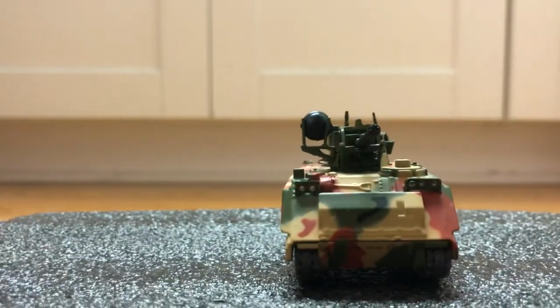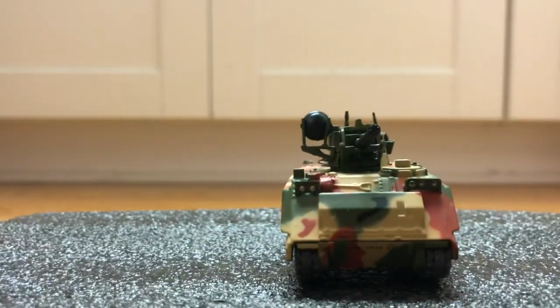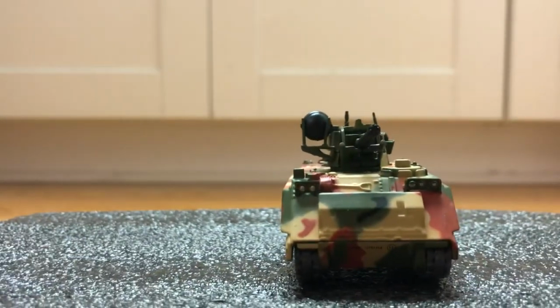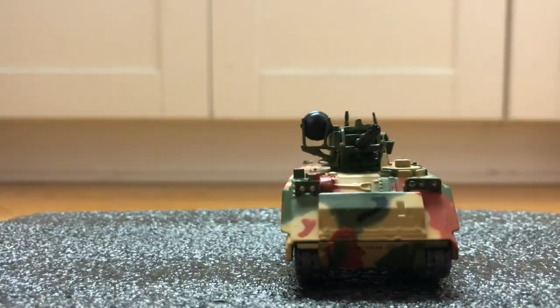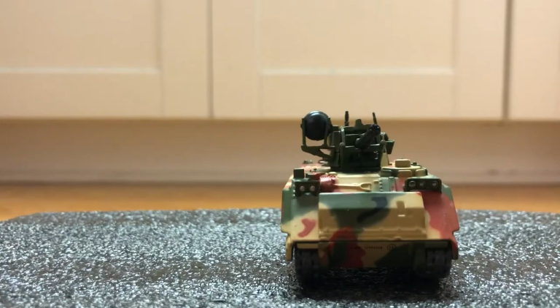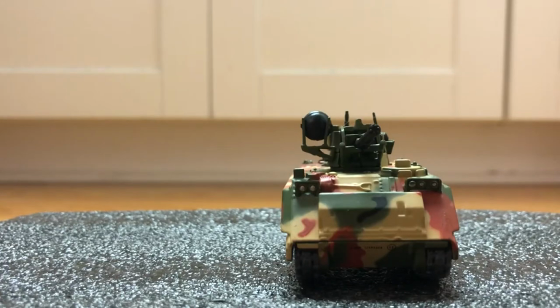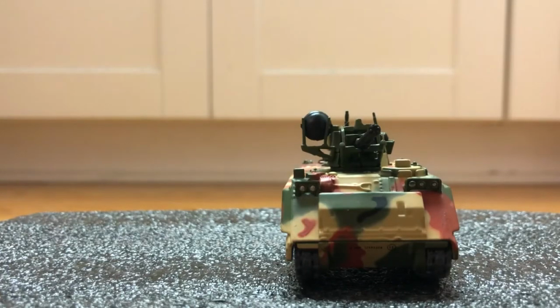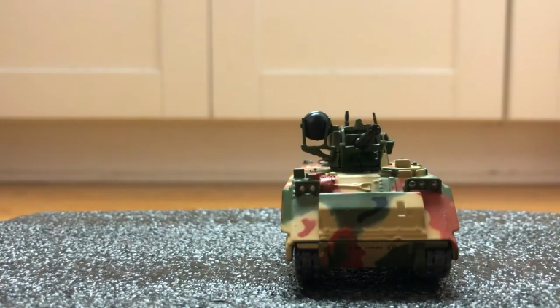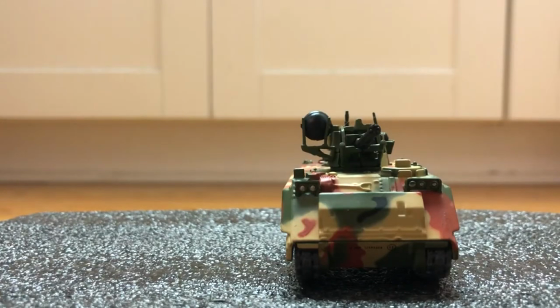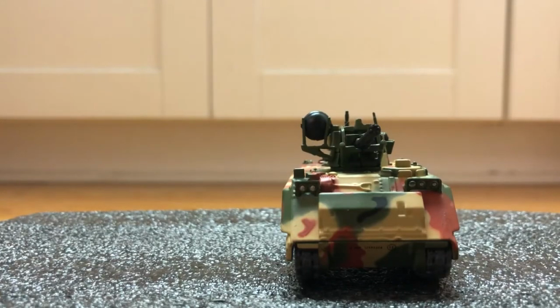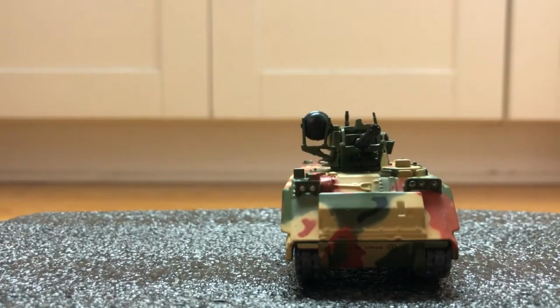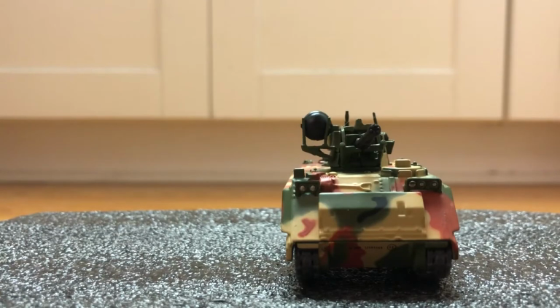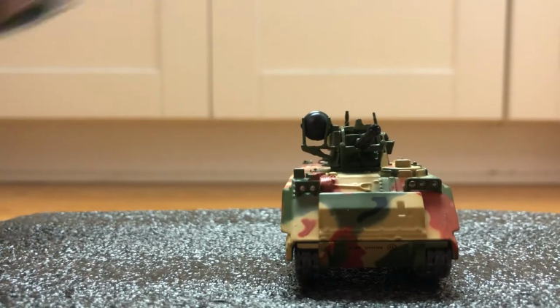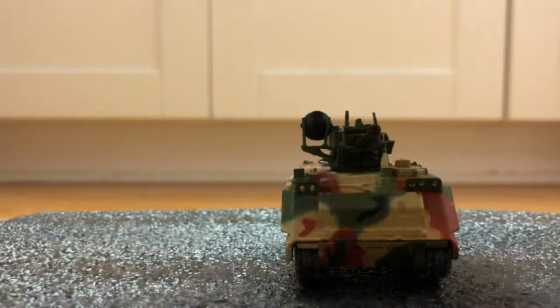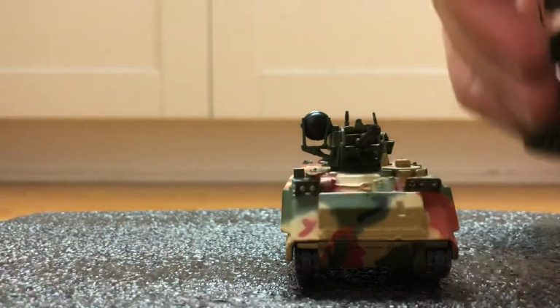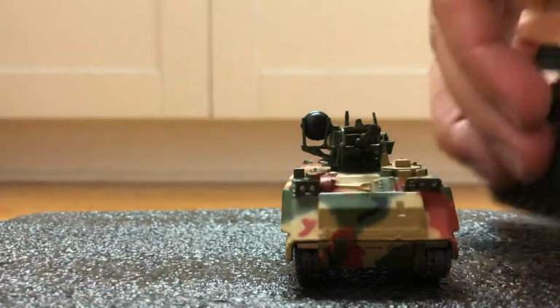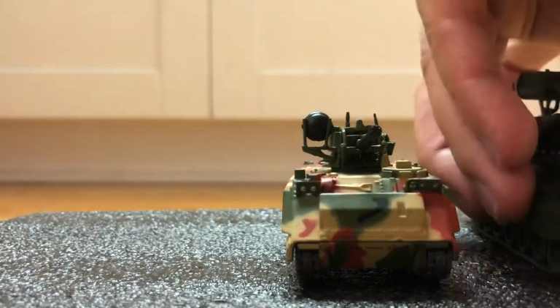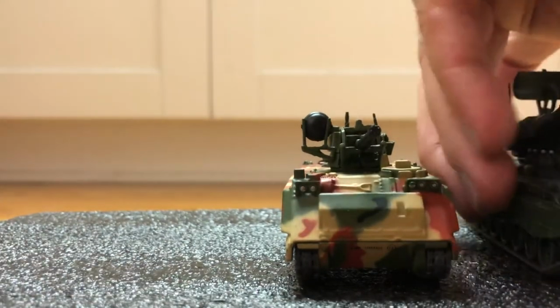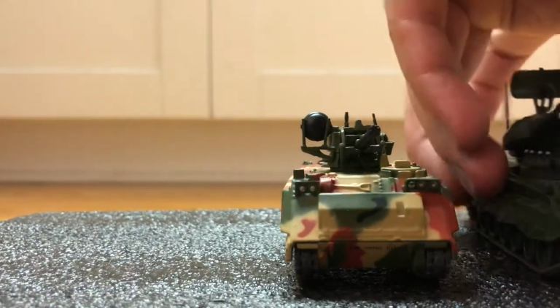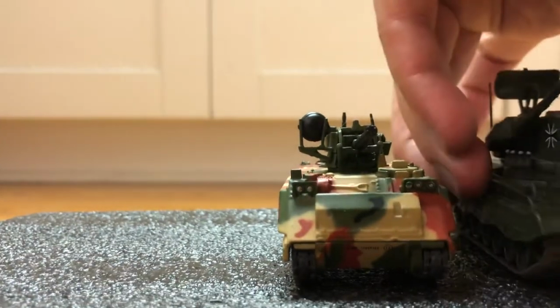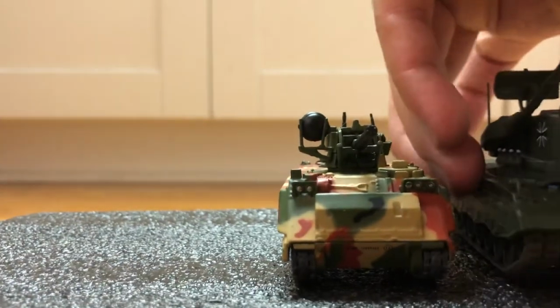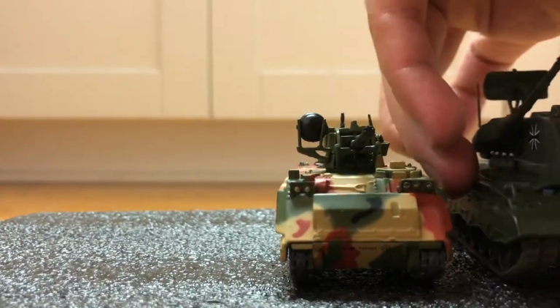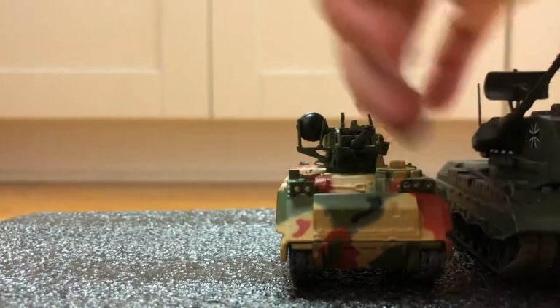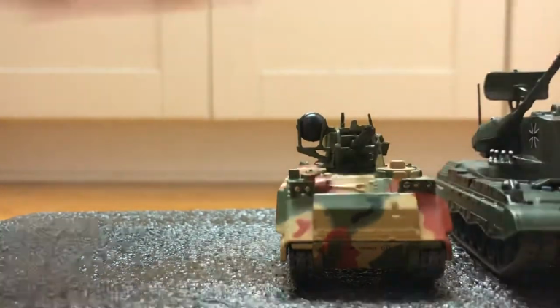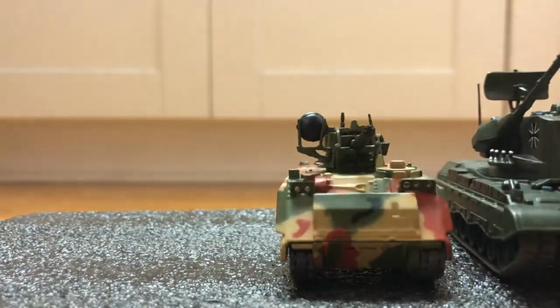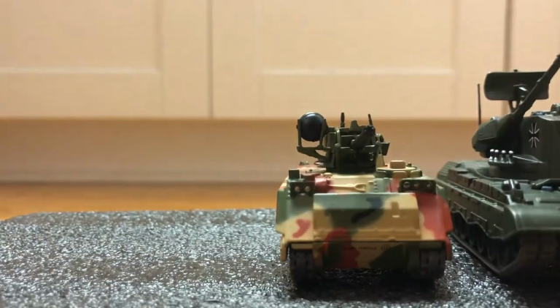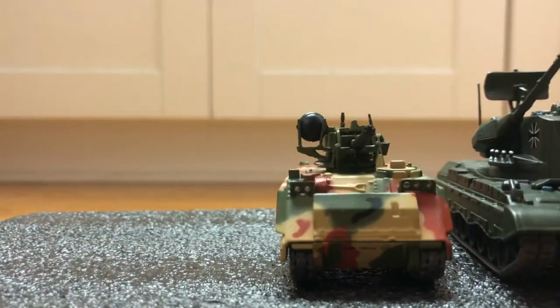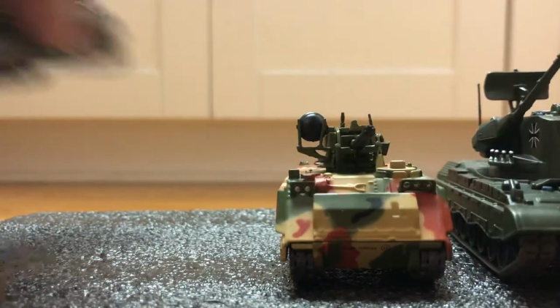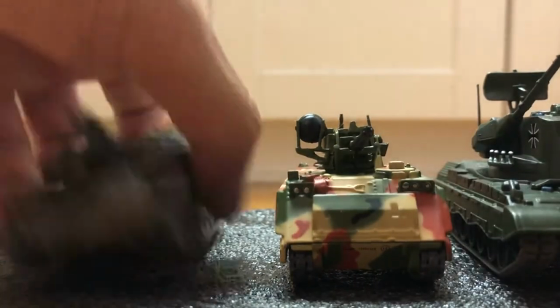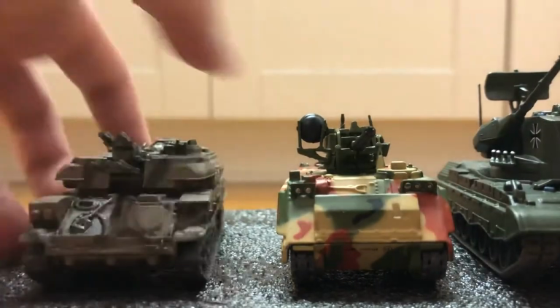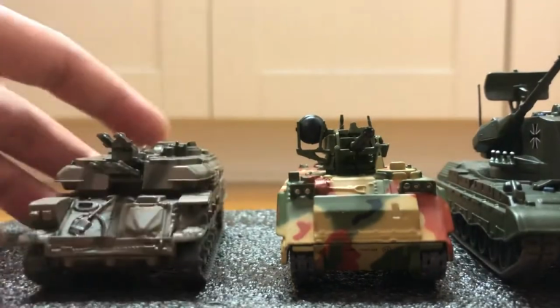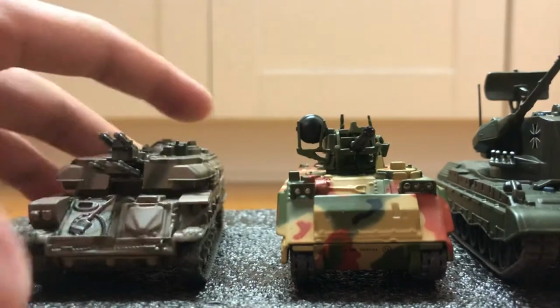Let's compare with some other anti-aircraft vehicles. Here's the Gepard and the Shoka.